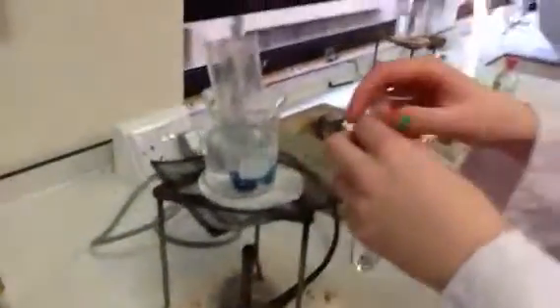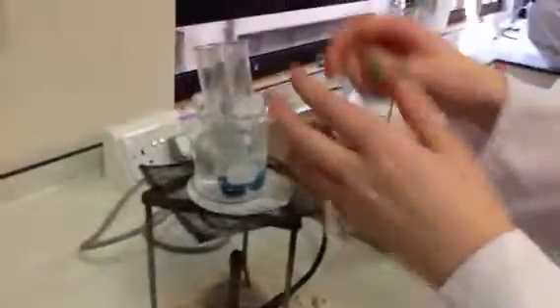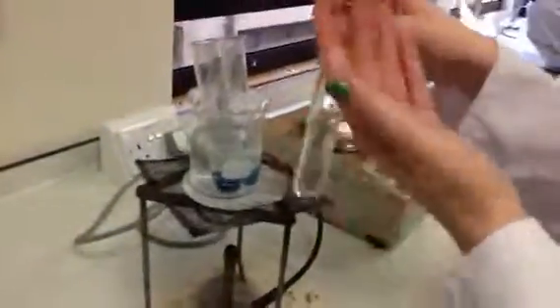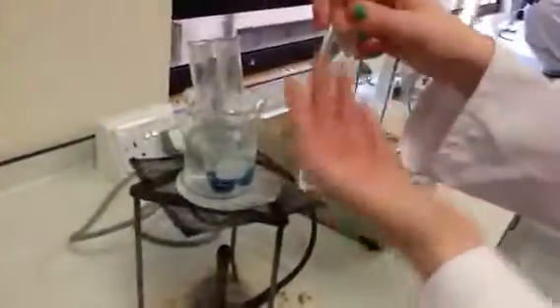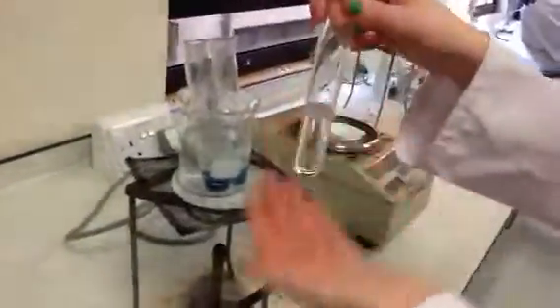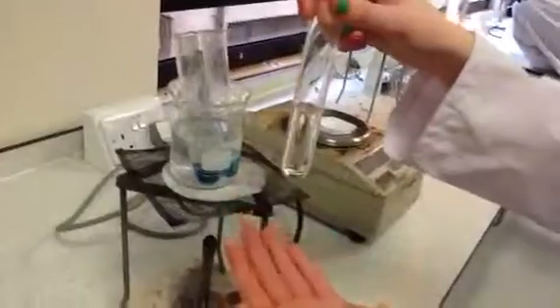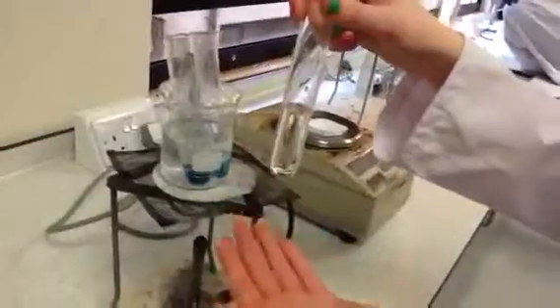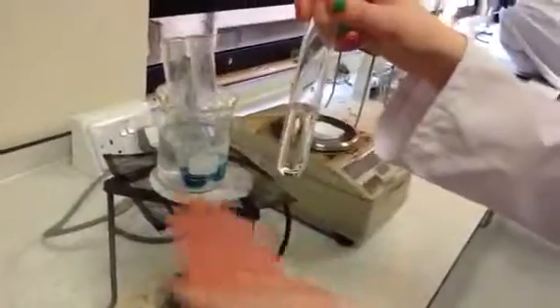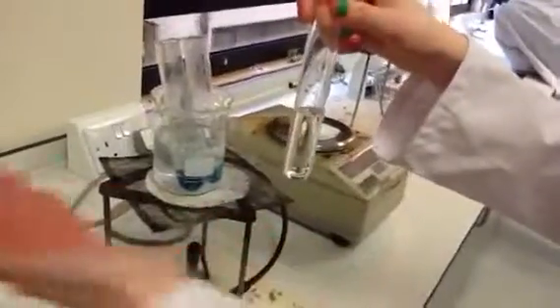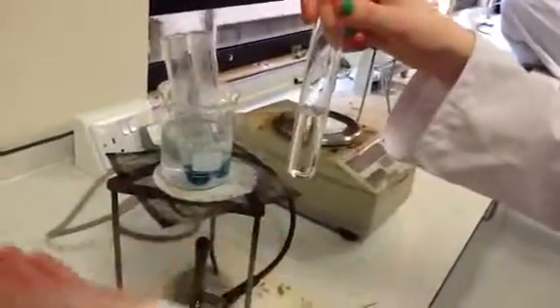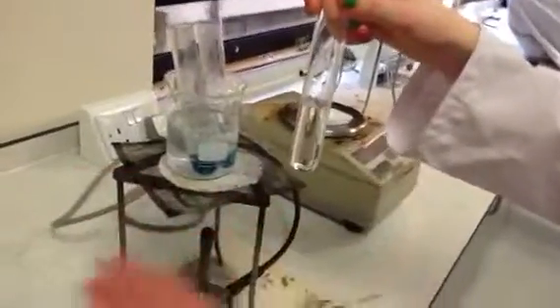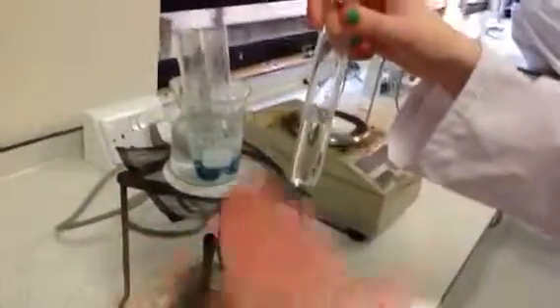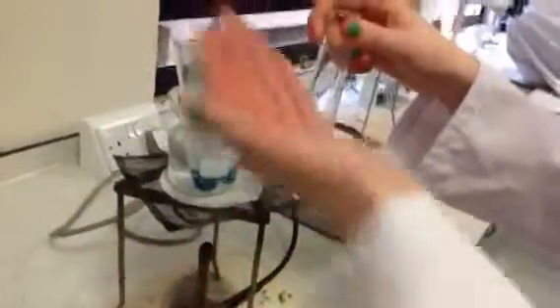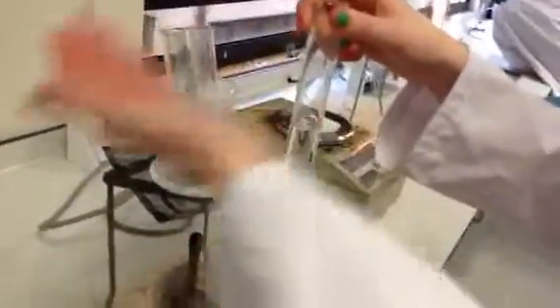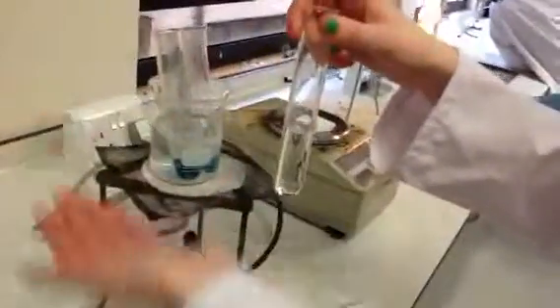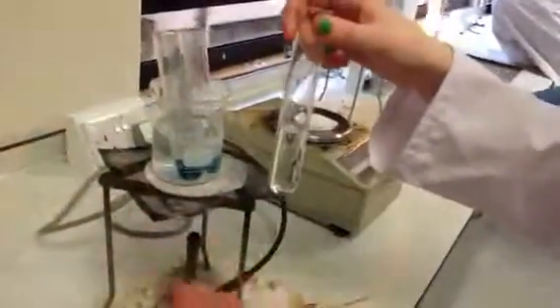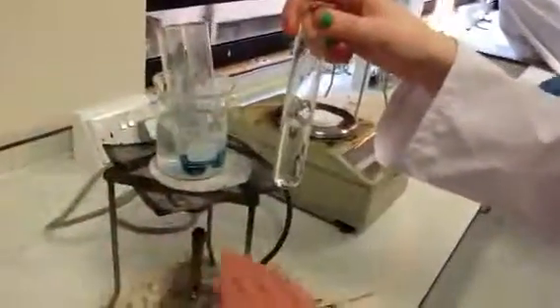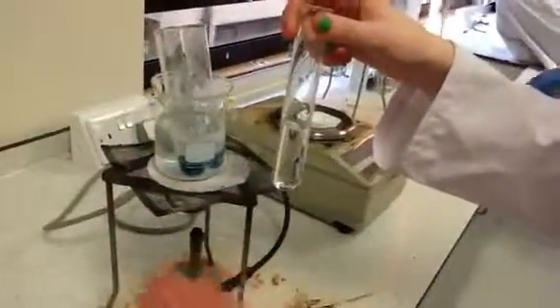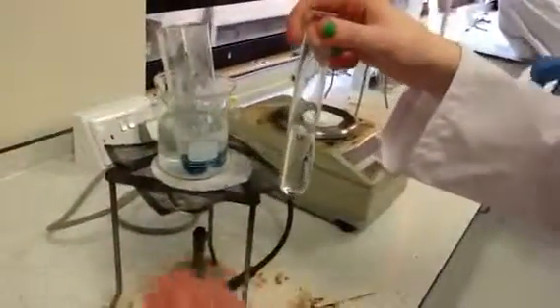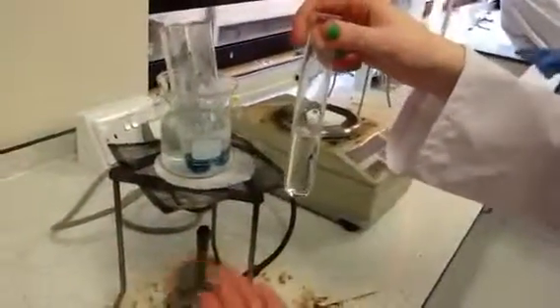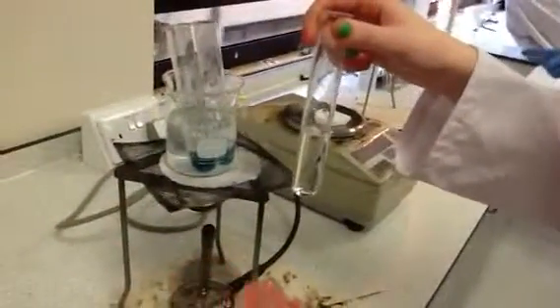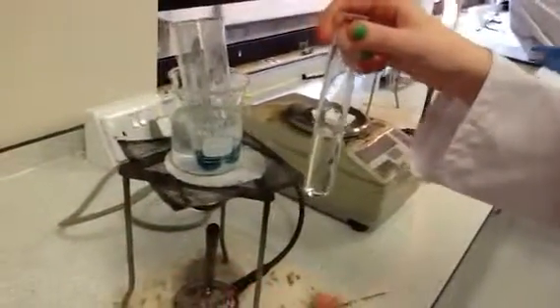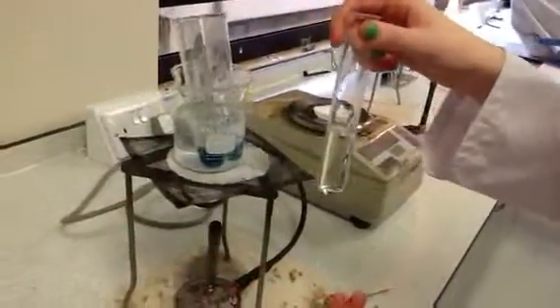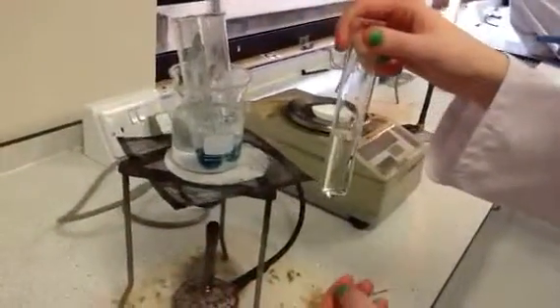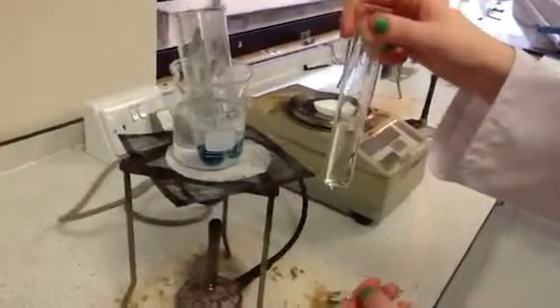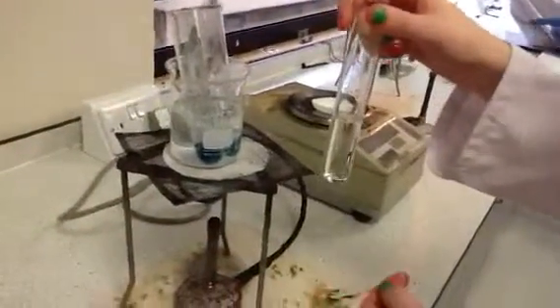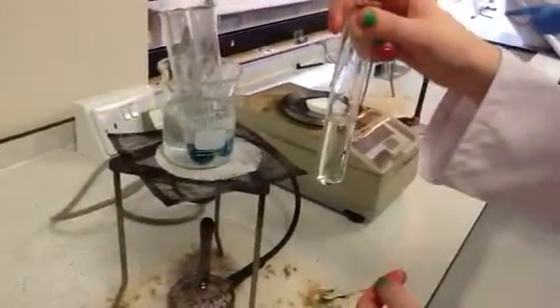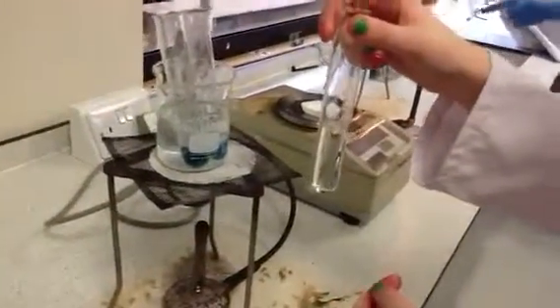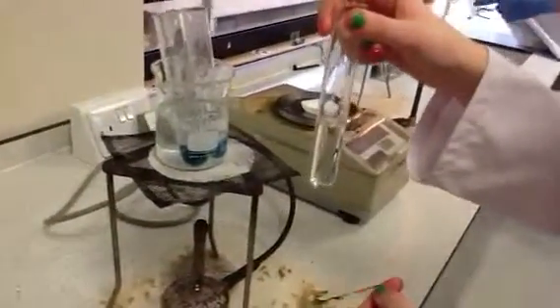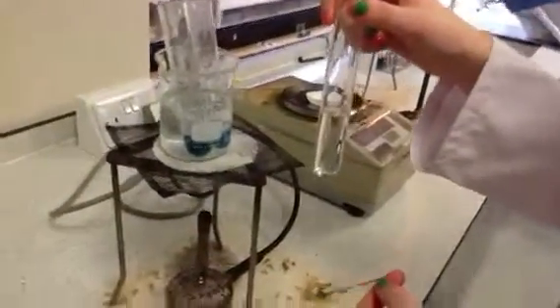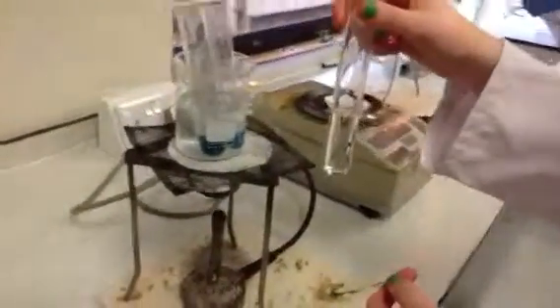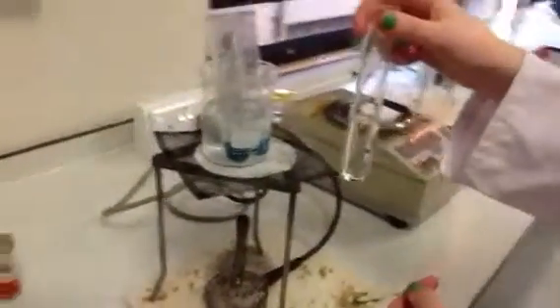Okay Rebecca, we put some more zinc or acid in our solution.